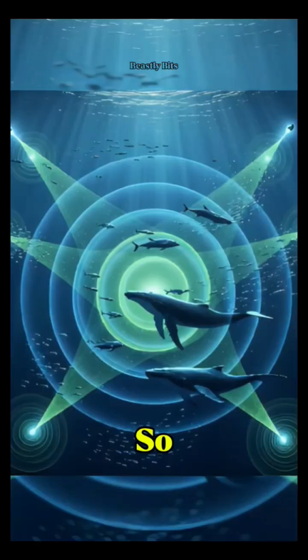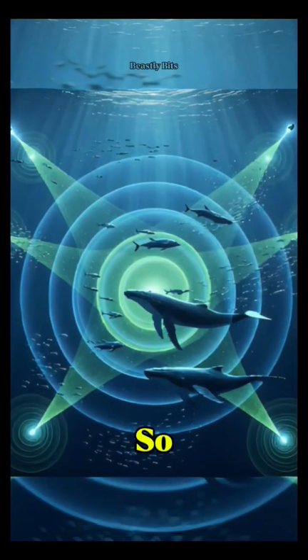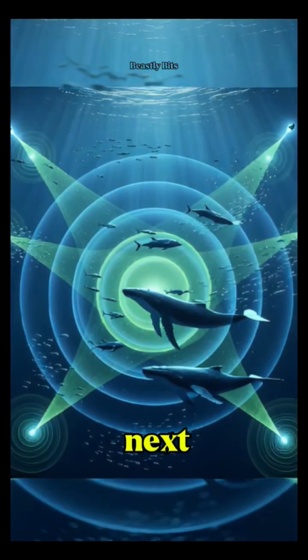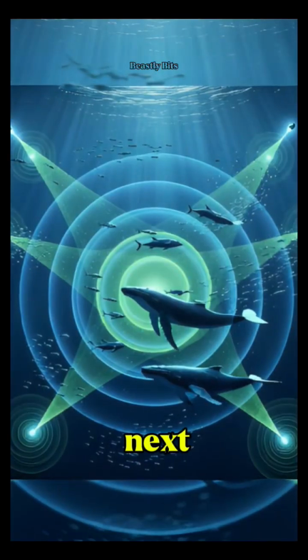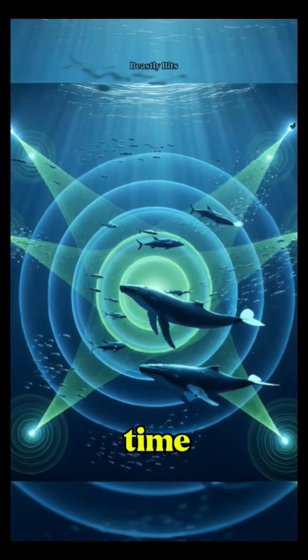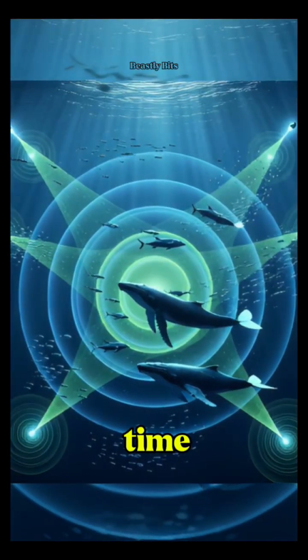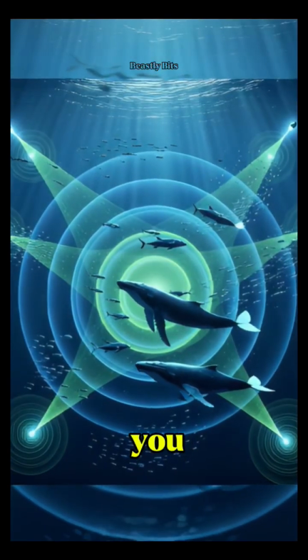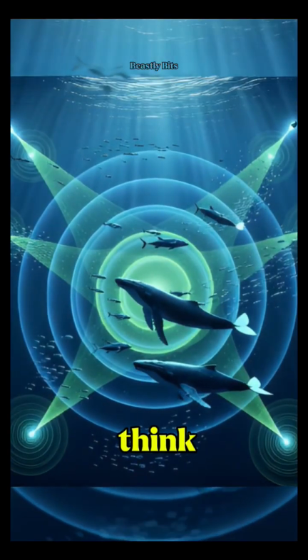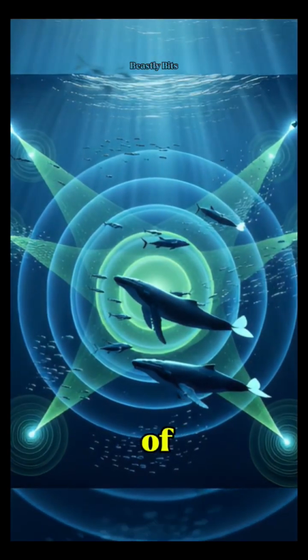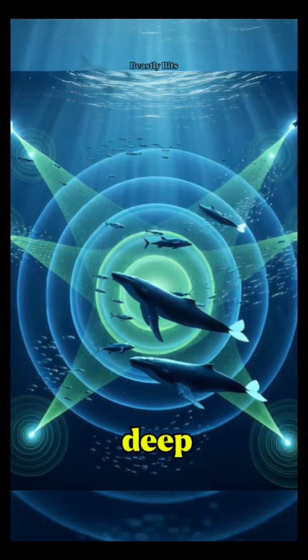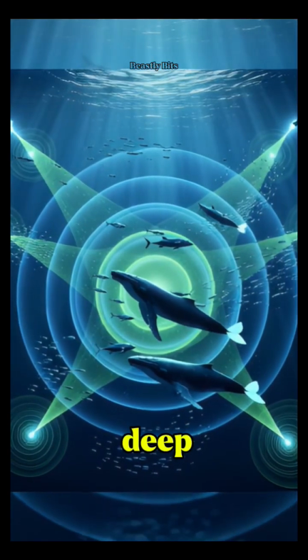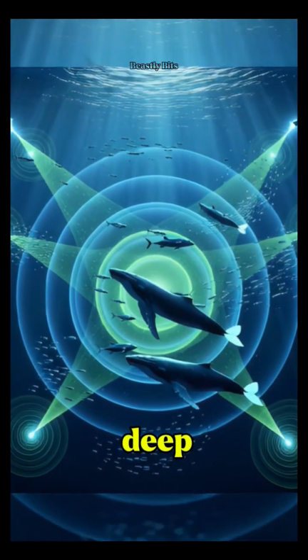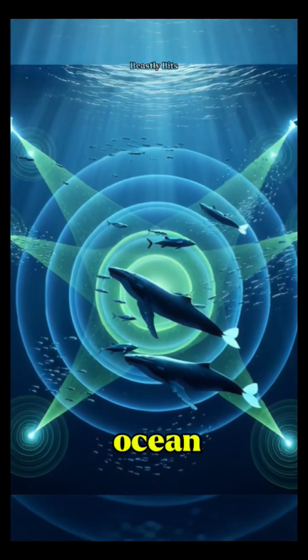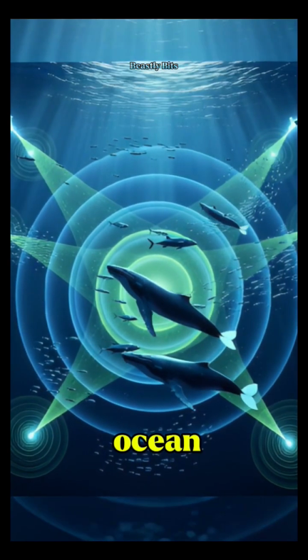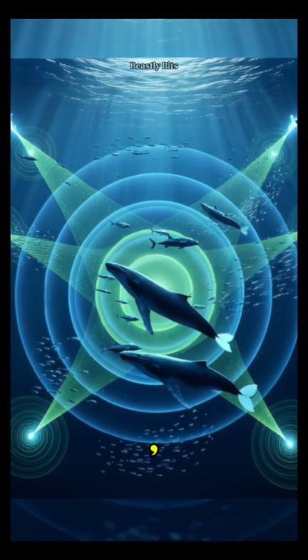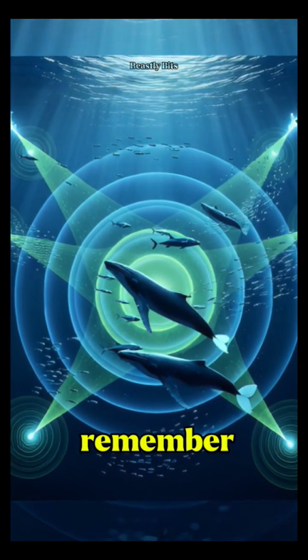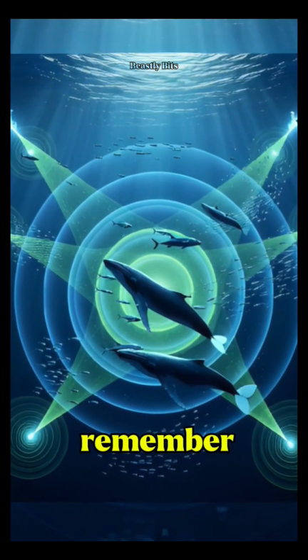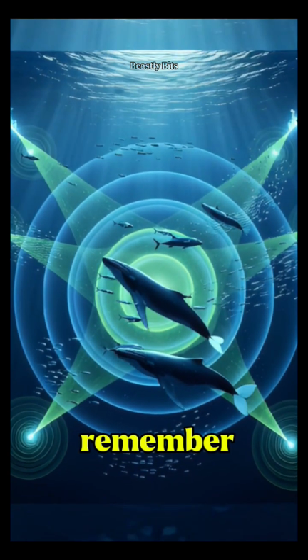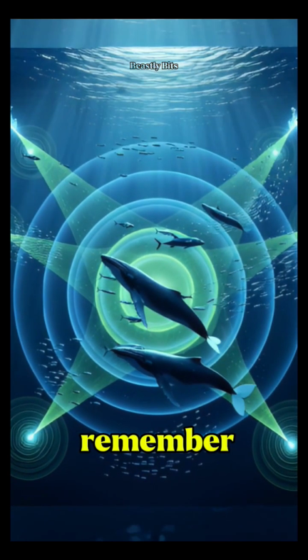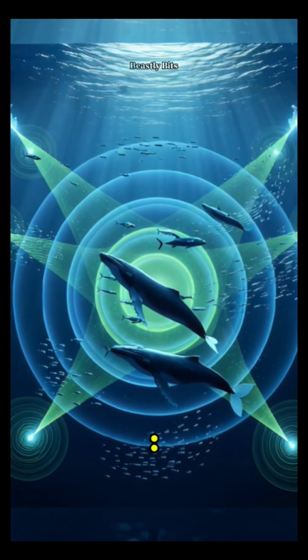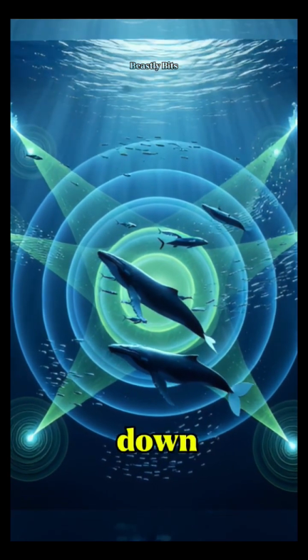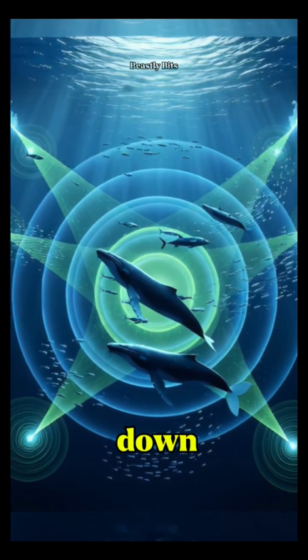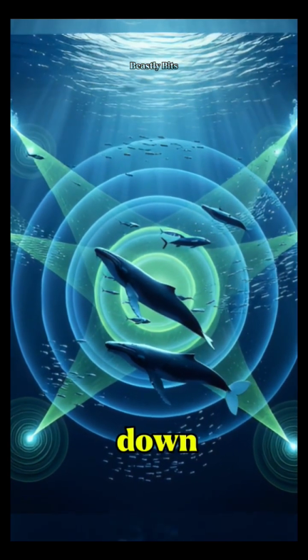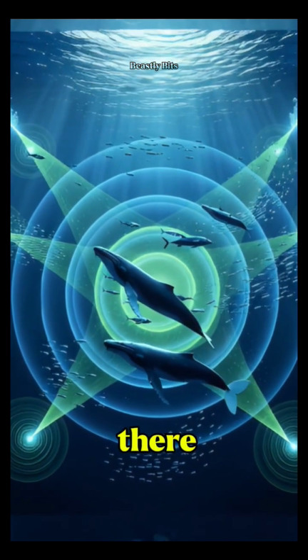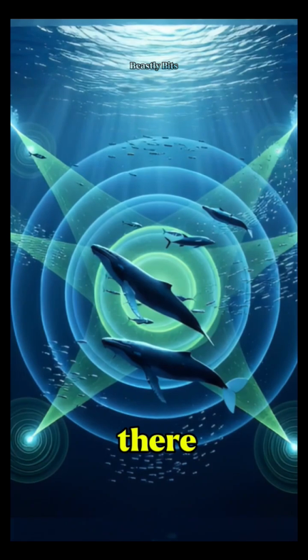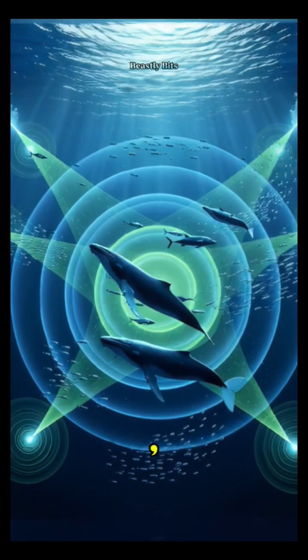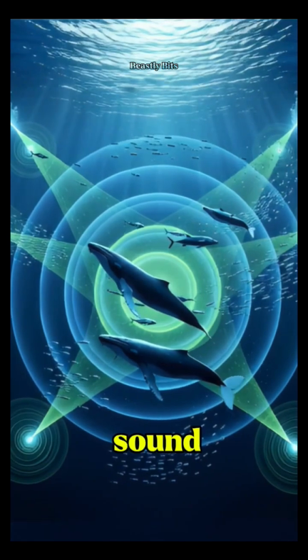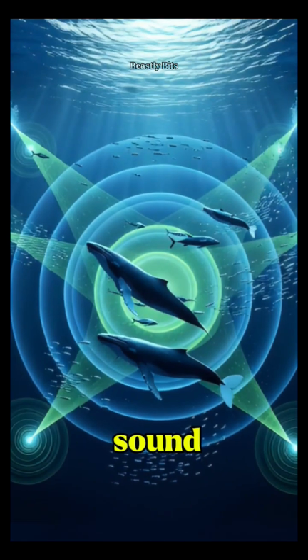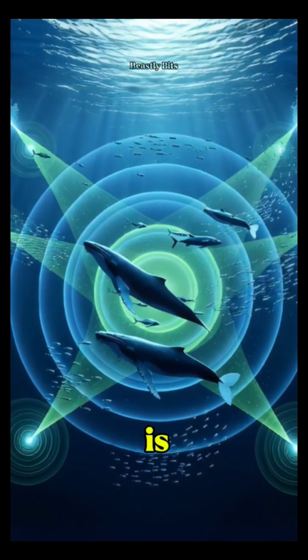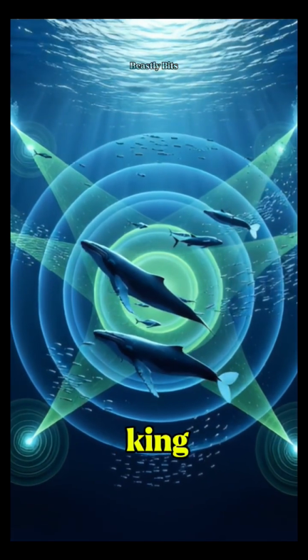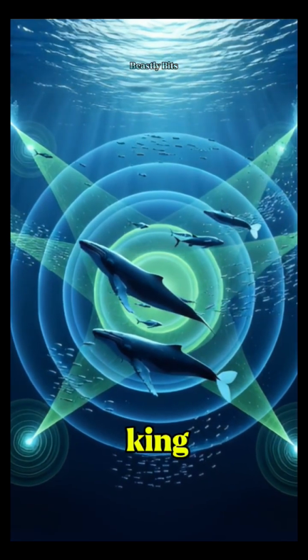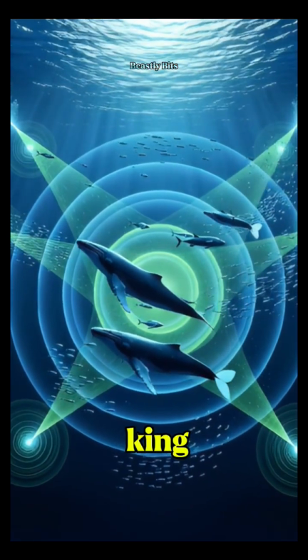So next time you think of the deep ocean, remember — down there, sound is king.